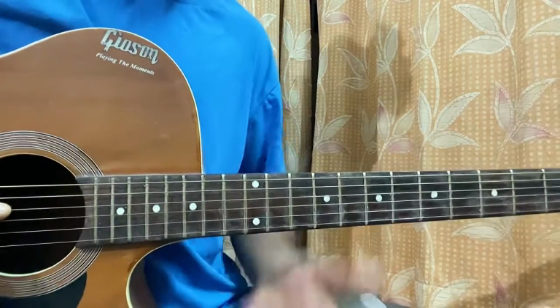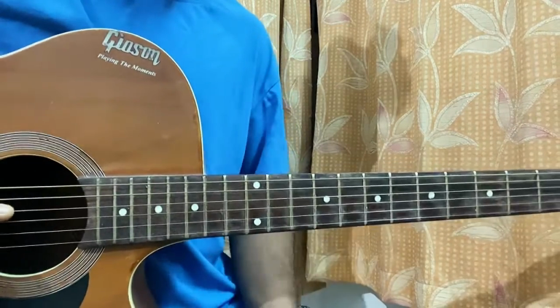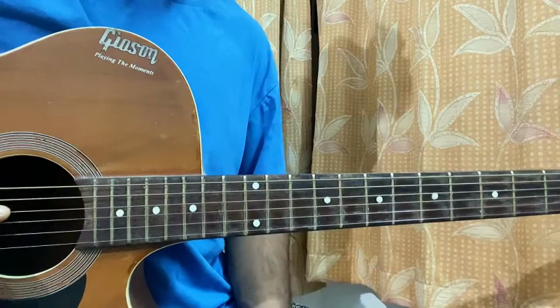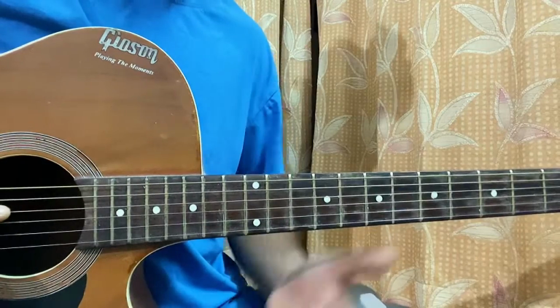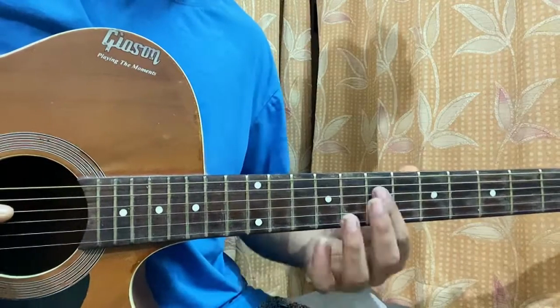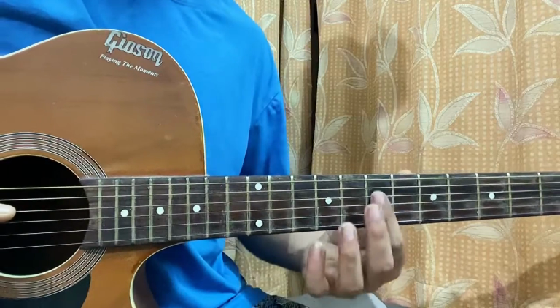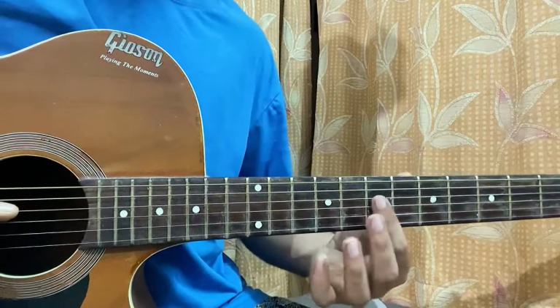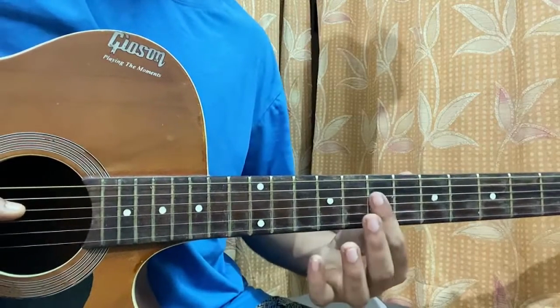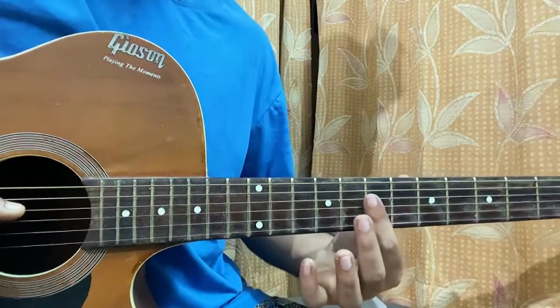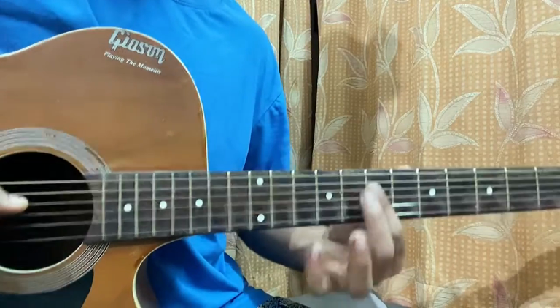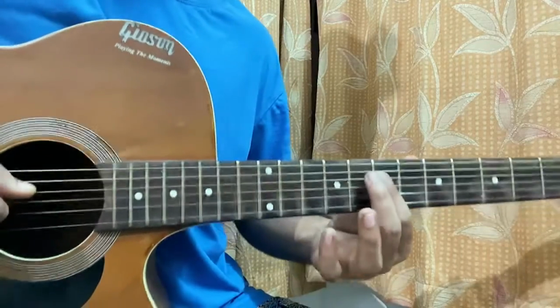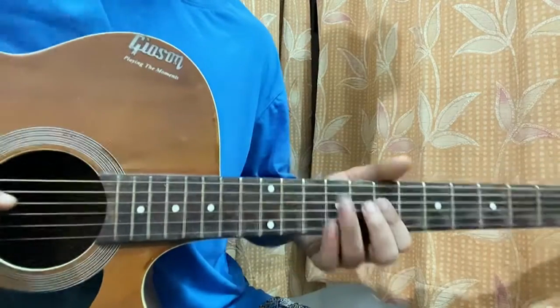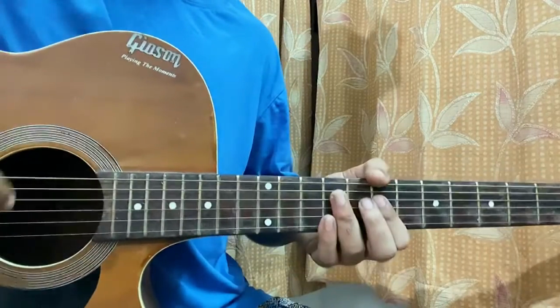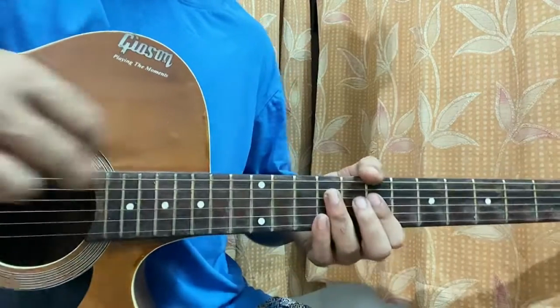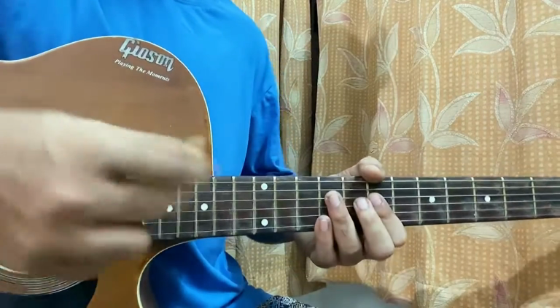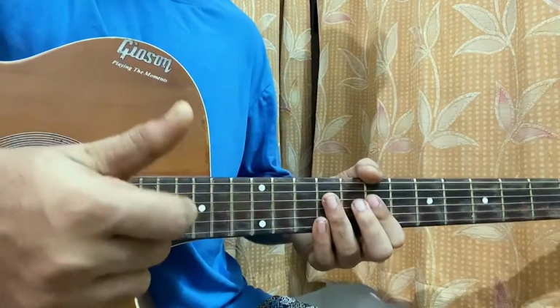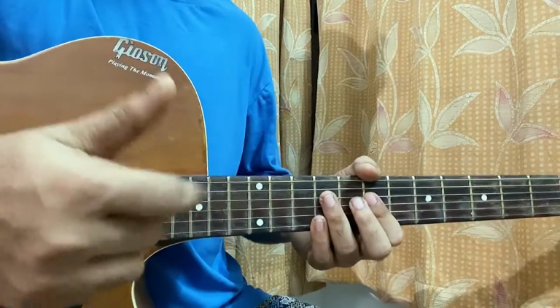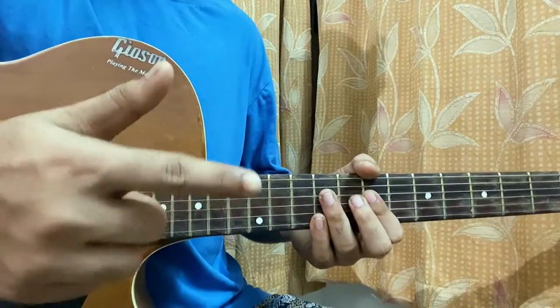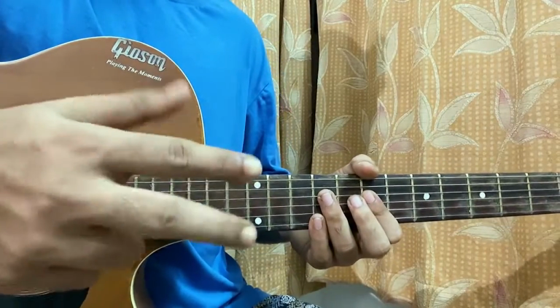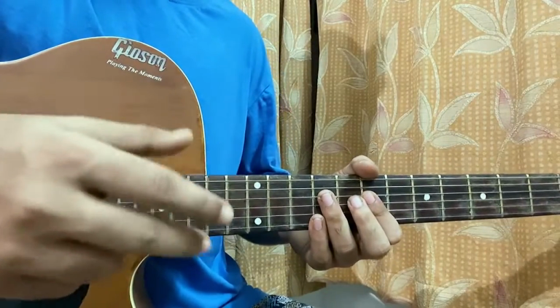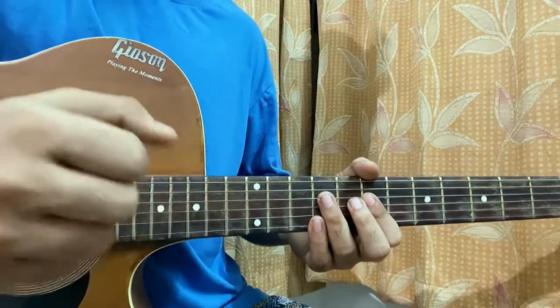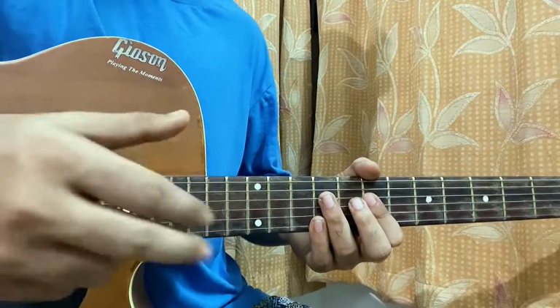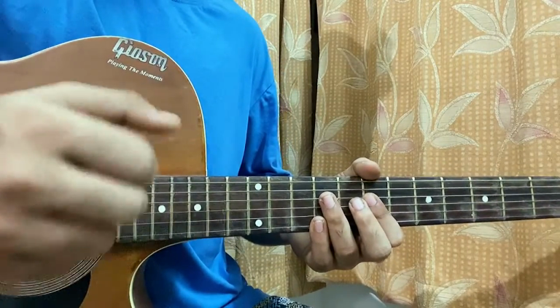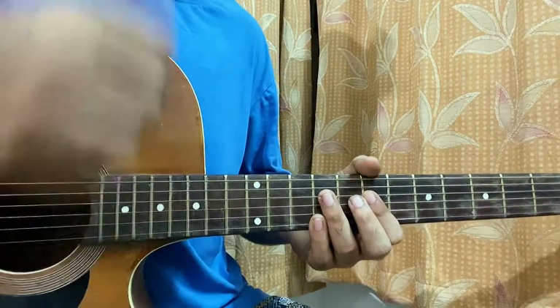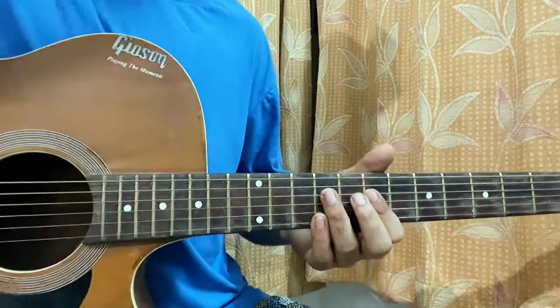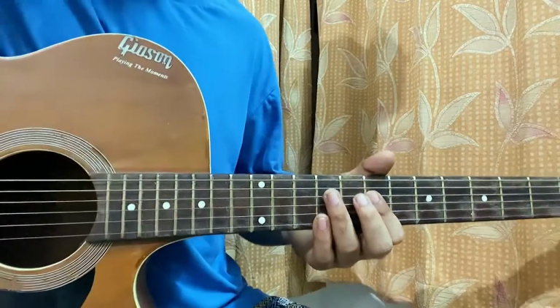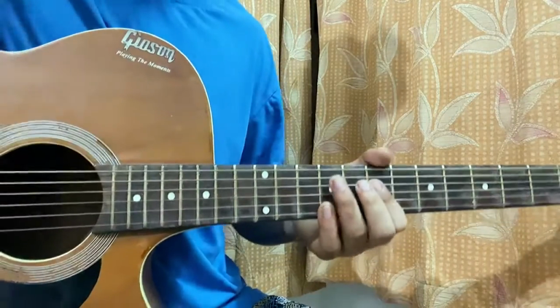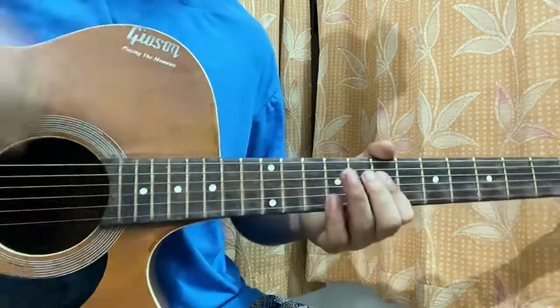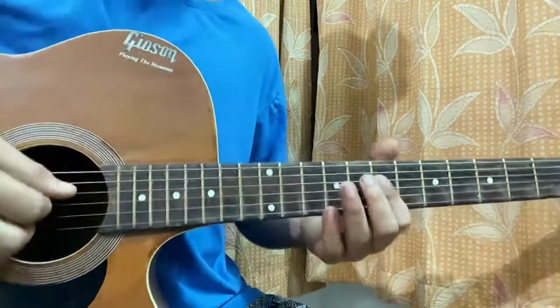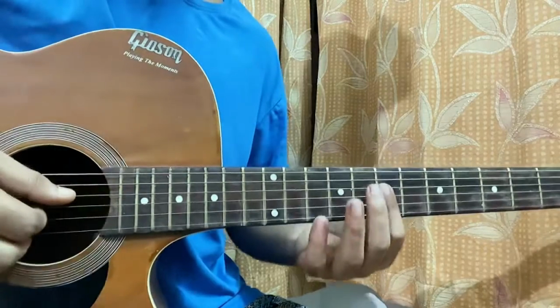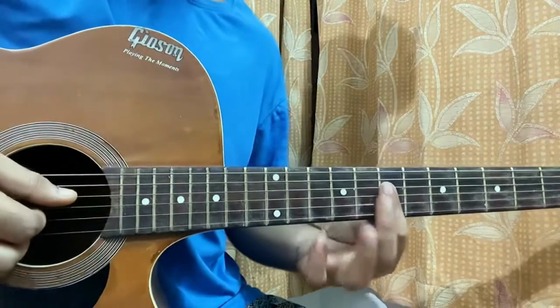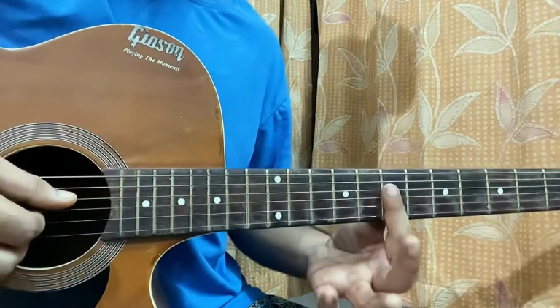It's 7-5 on DGB. I use my thumb, index, and middle fingers to pluck DGB, and it goes like this.